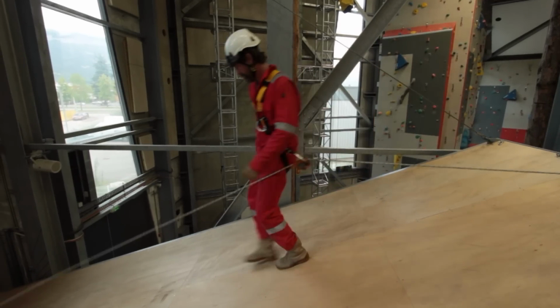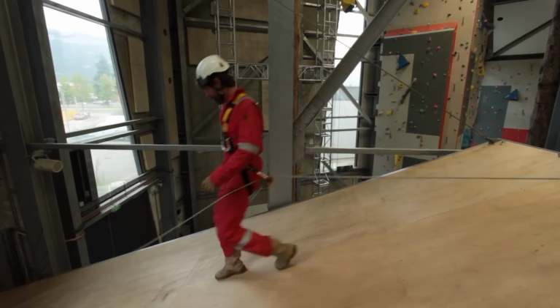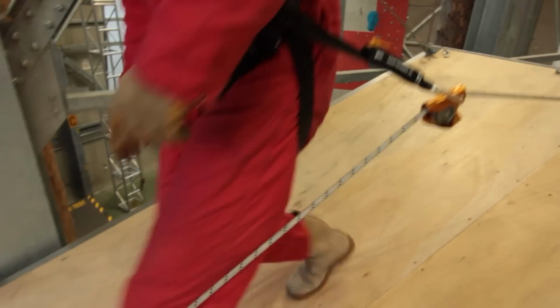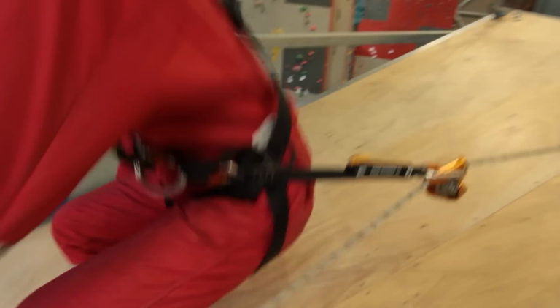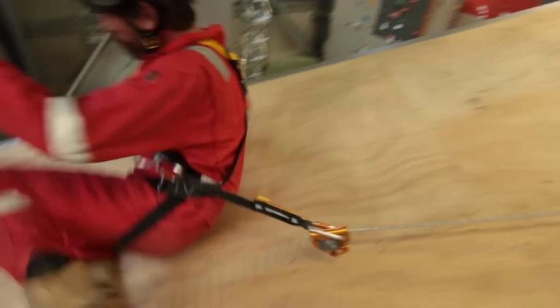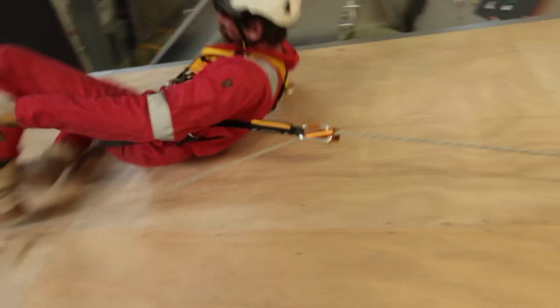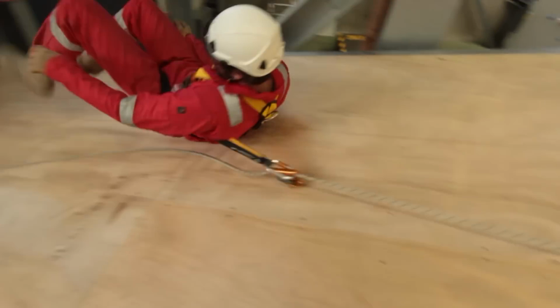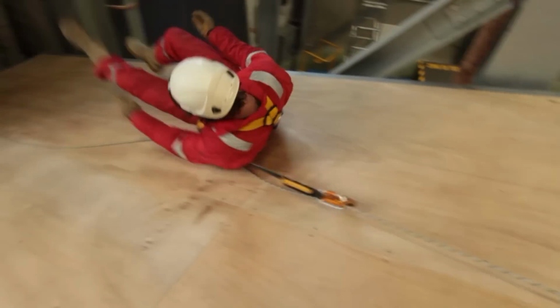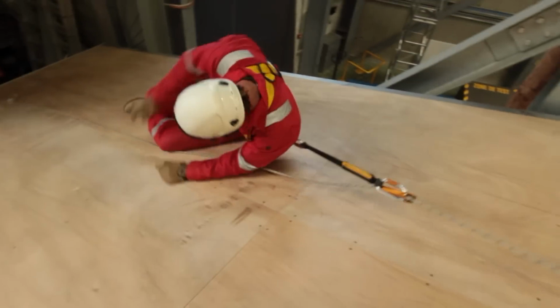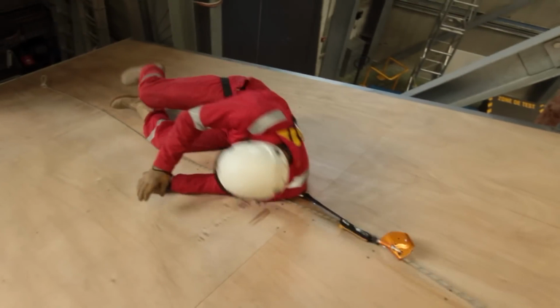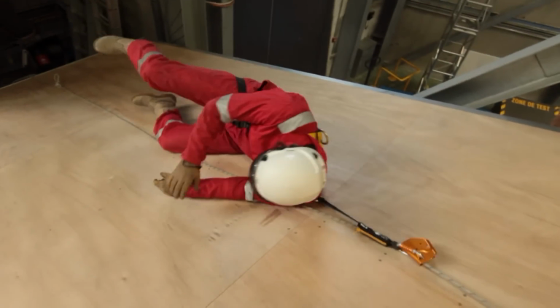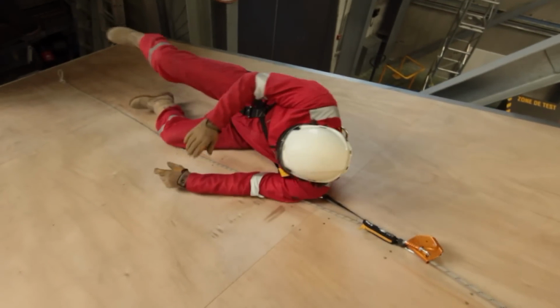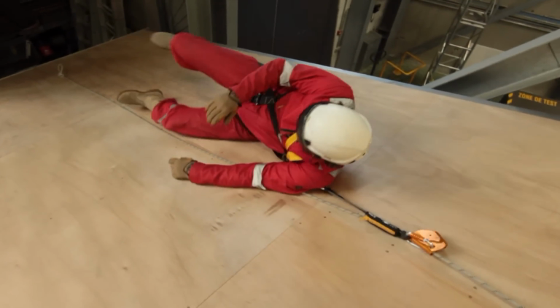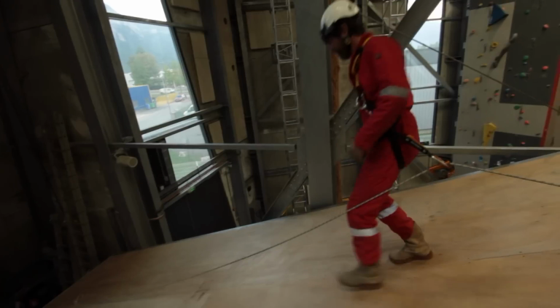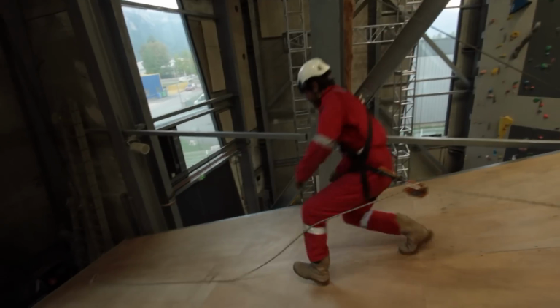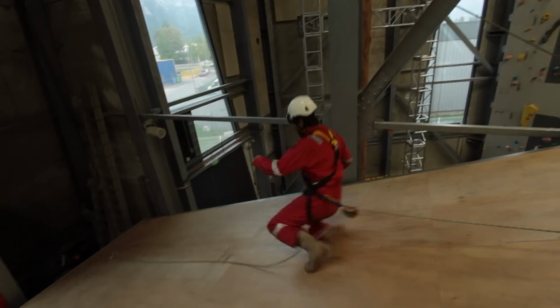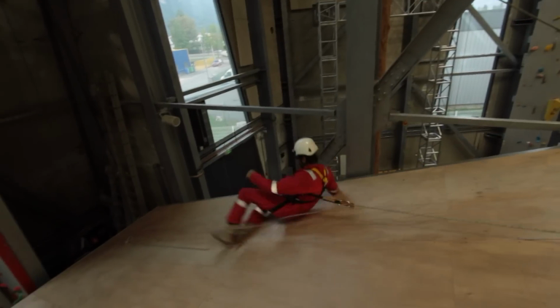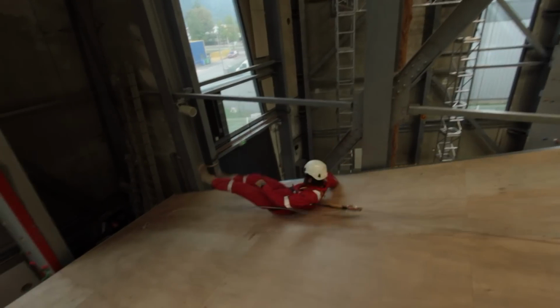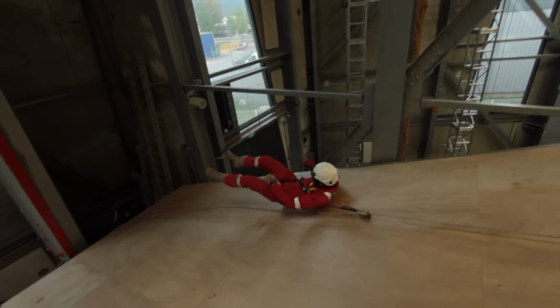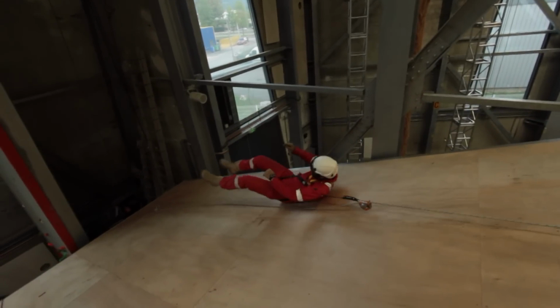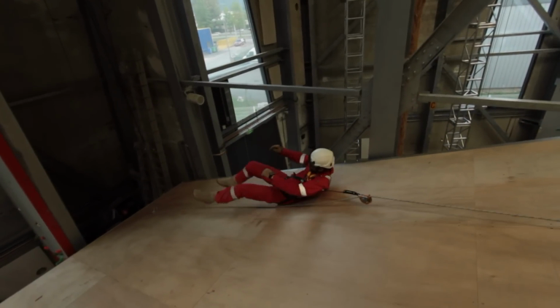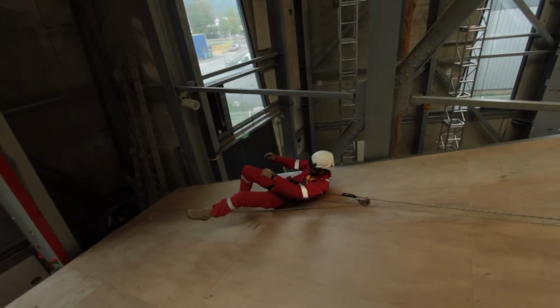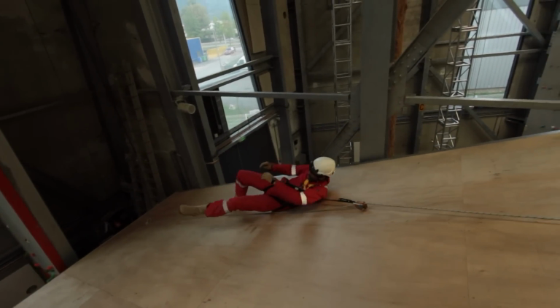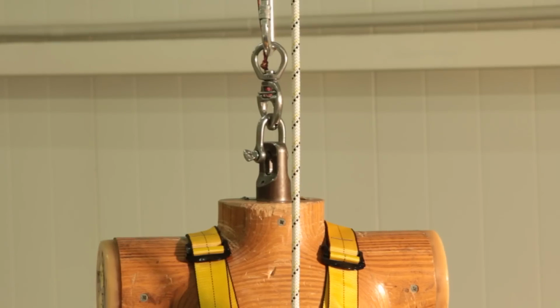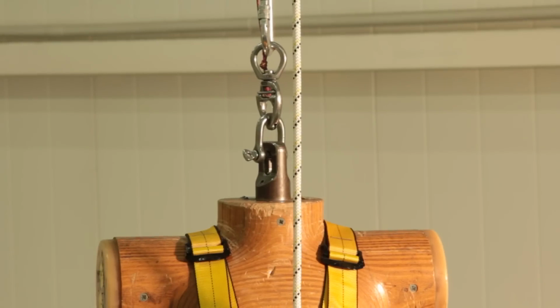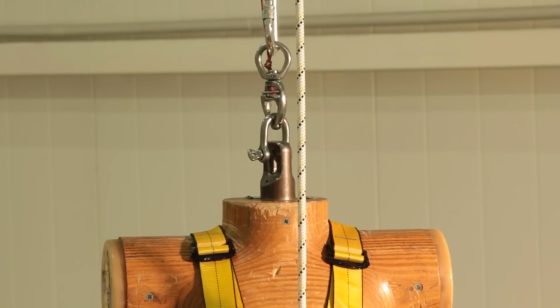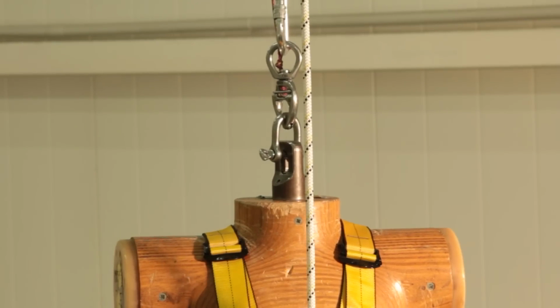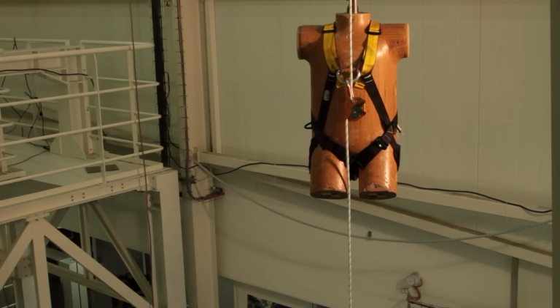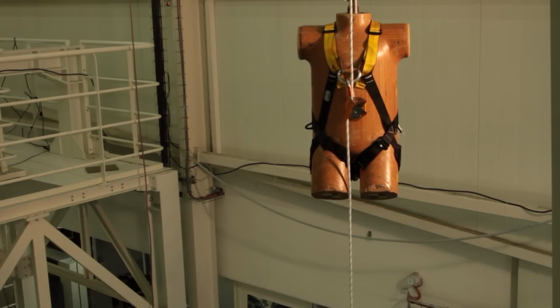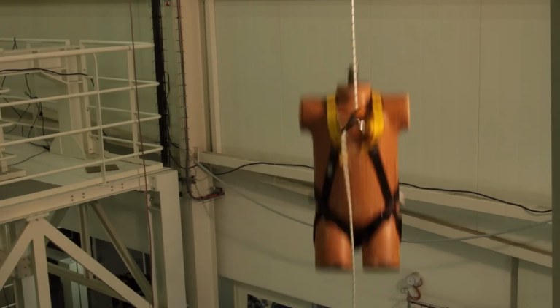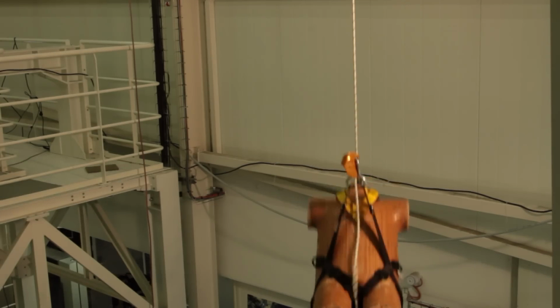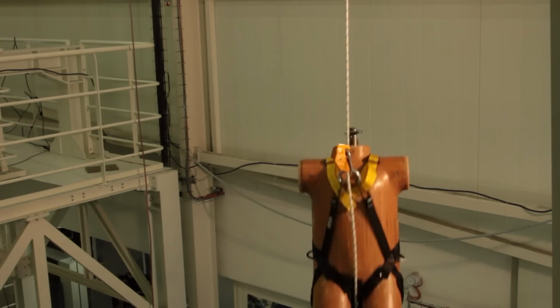In the event of a sudden movement due to a fall, a slip, or an uncontrolled descent, the fall arrestor locks on the rope, stopping the user immediately.